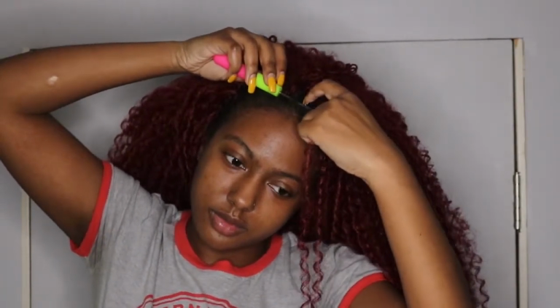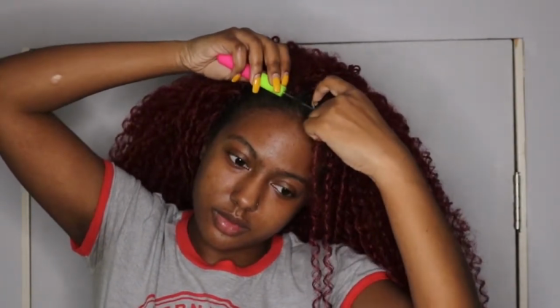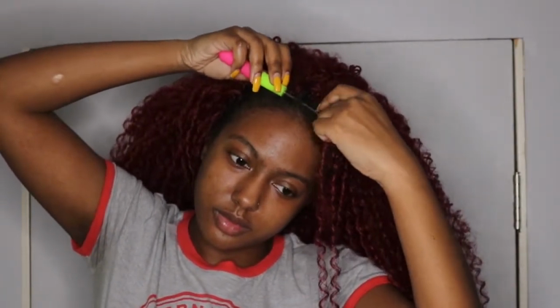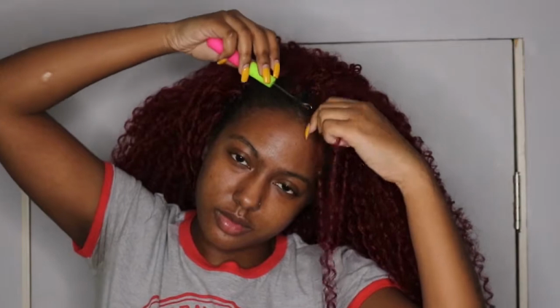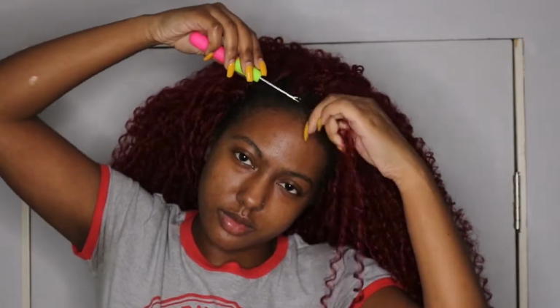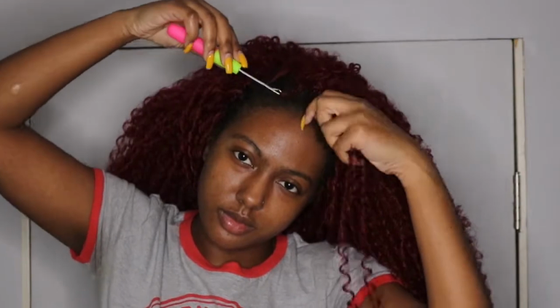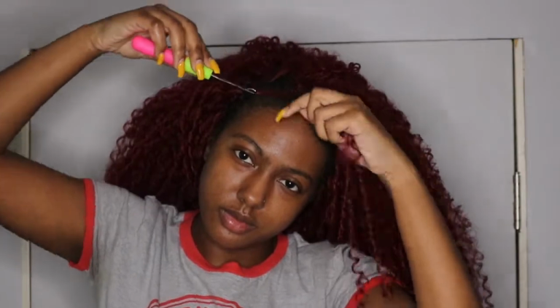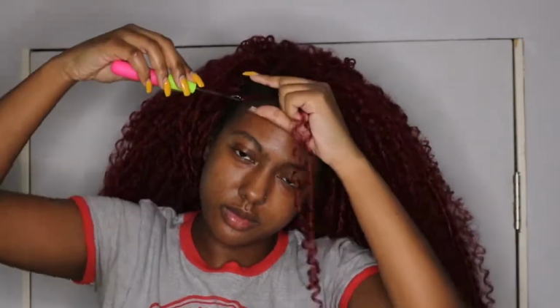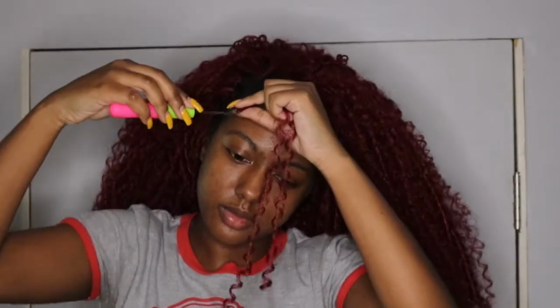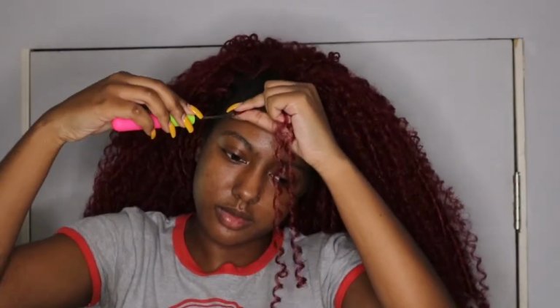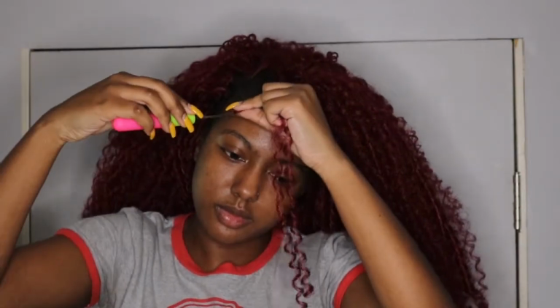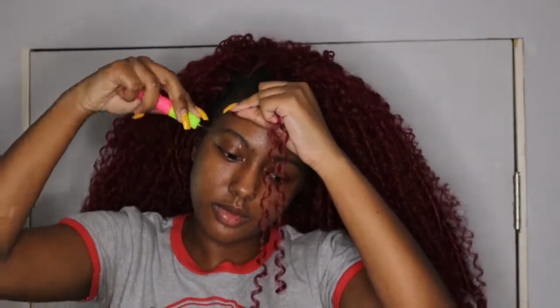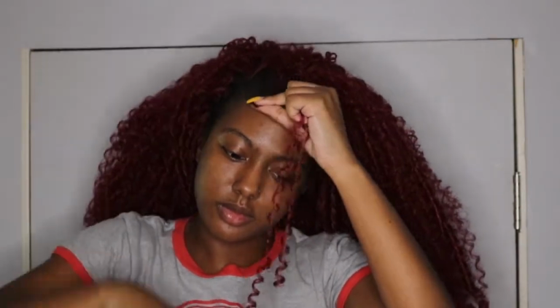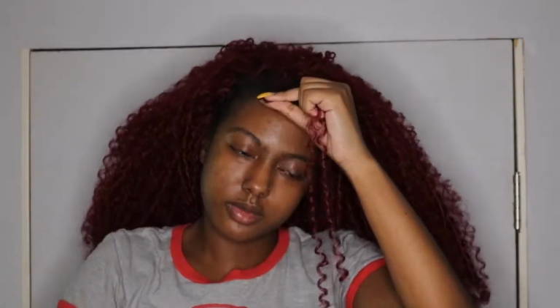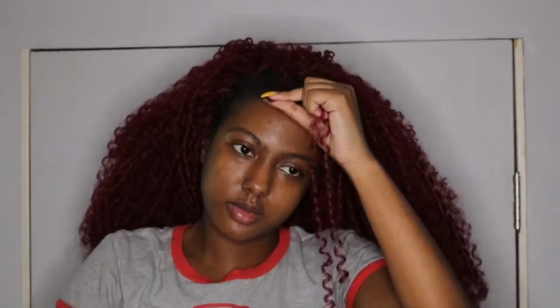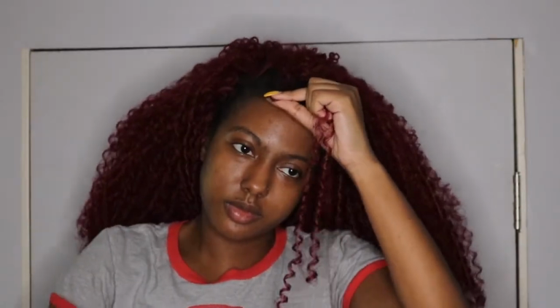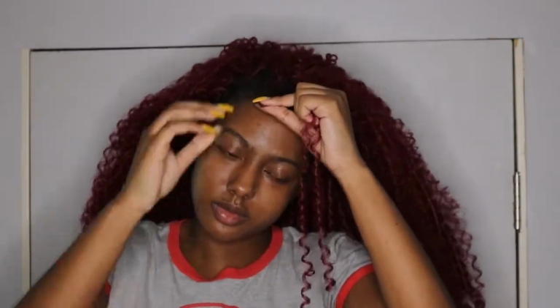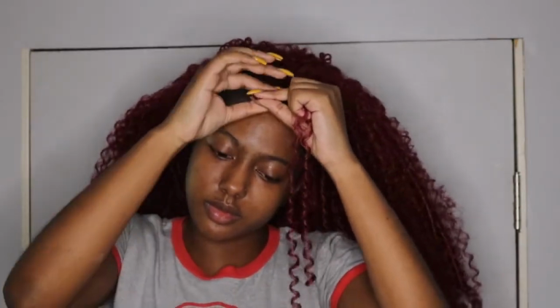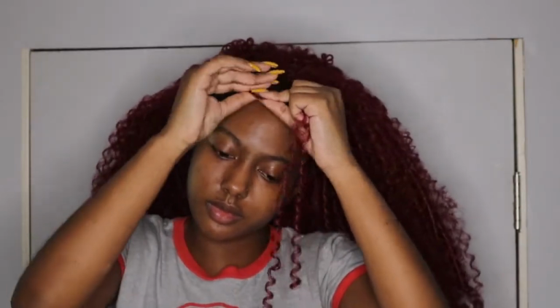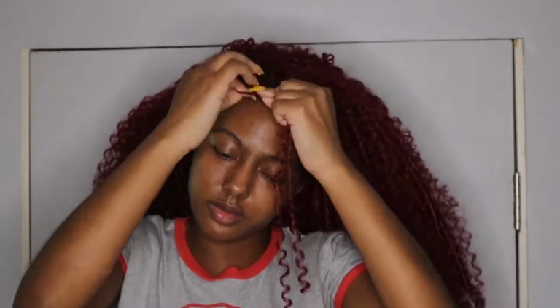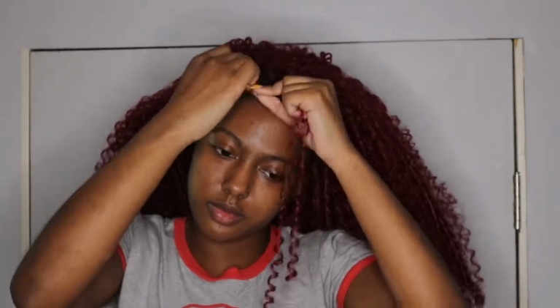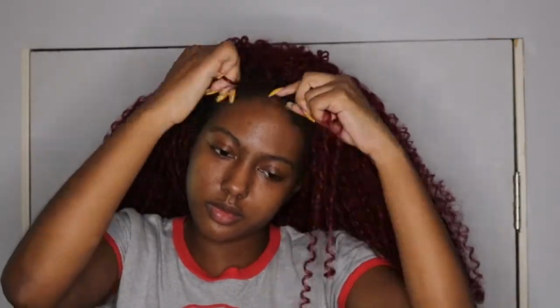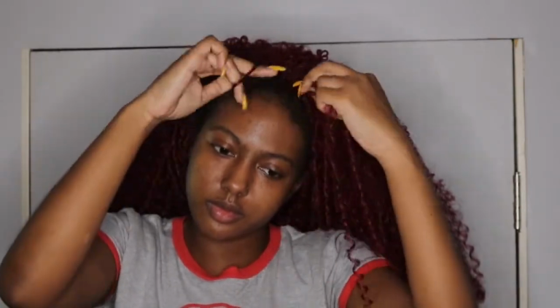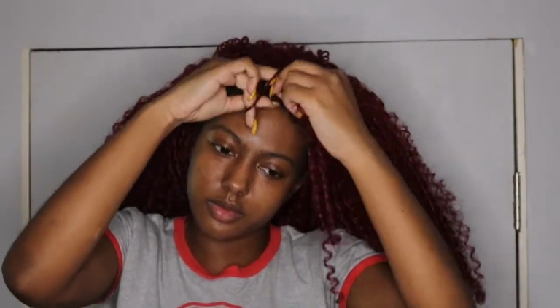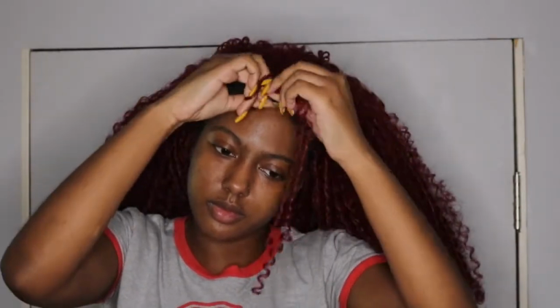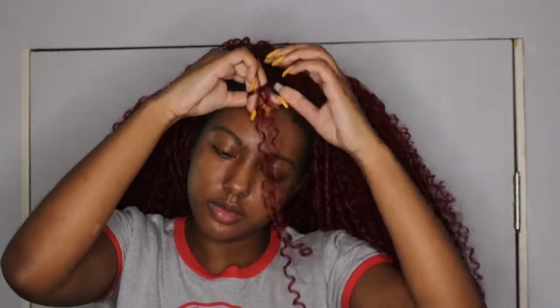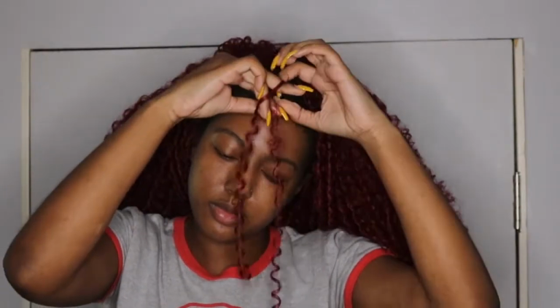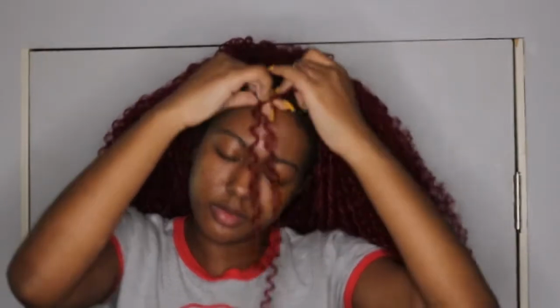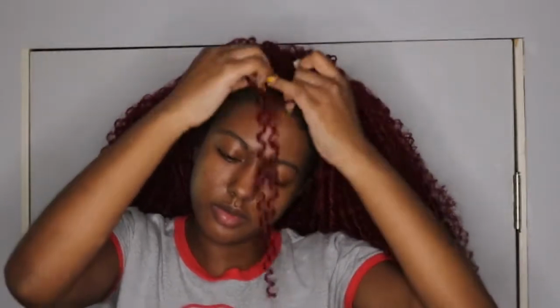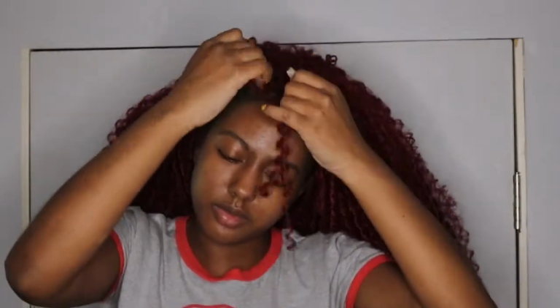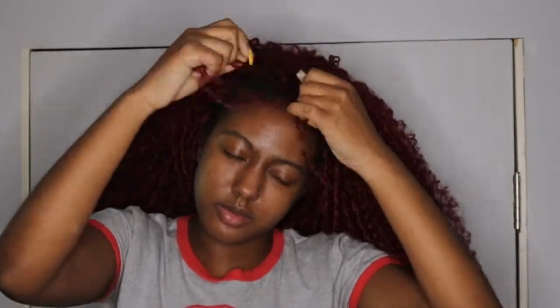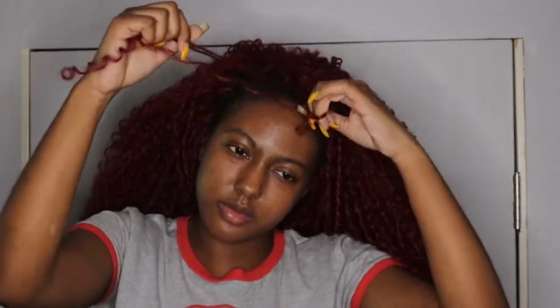And then you're going to just continue to do this process all the way throughout your hair.